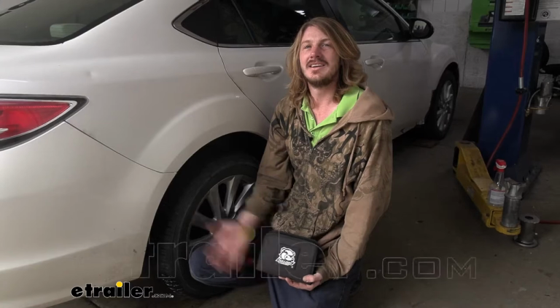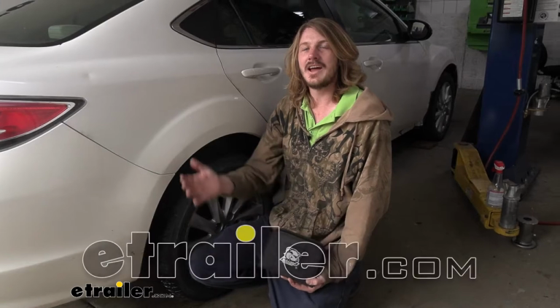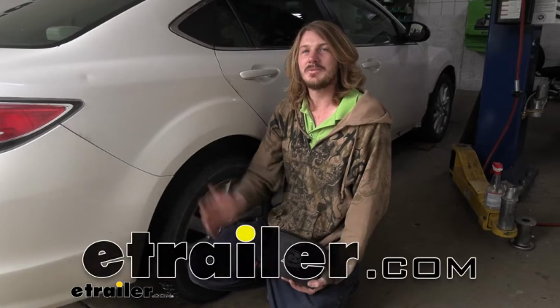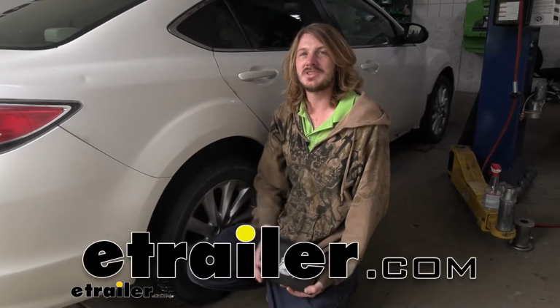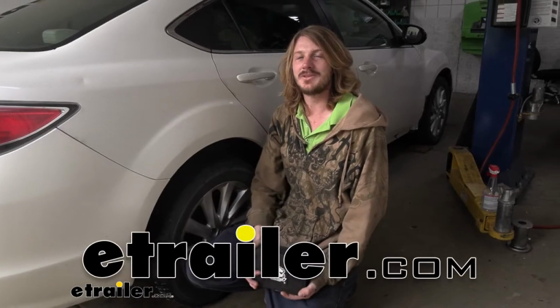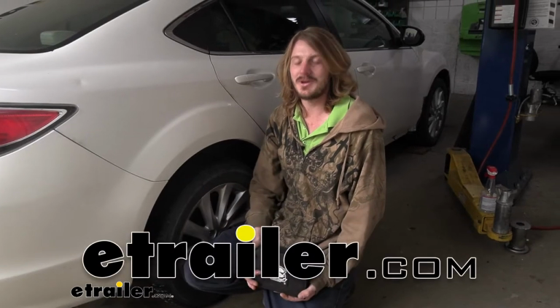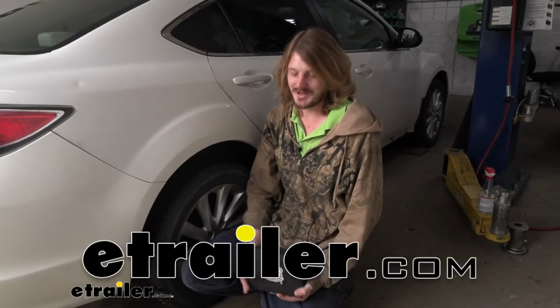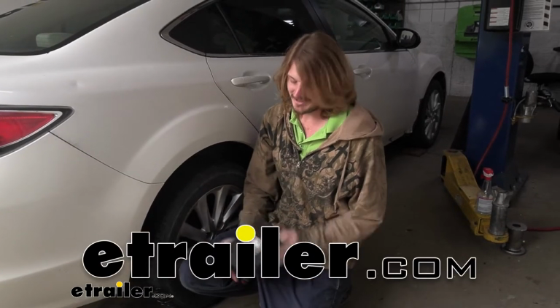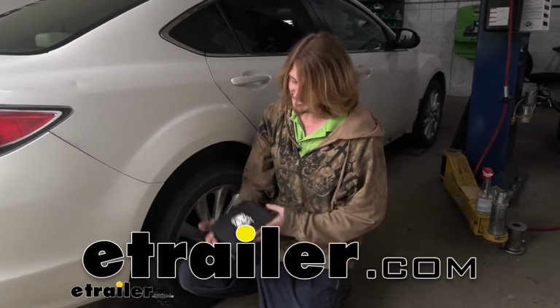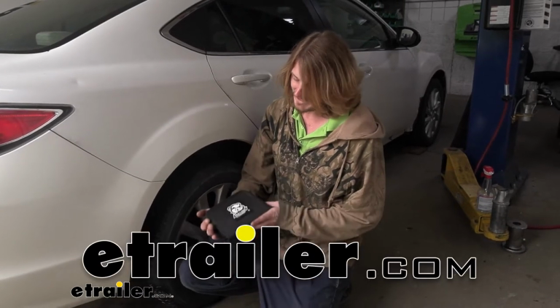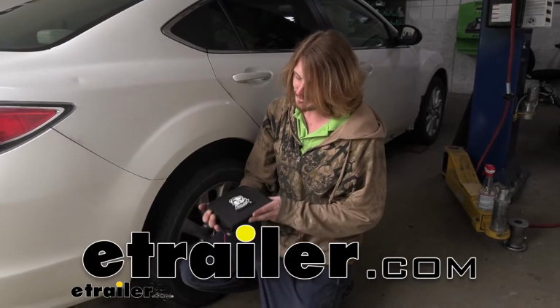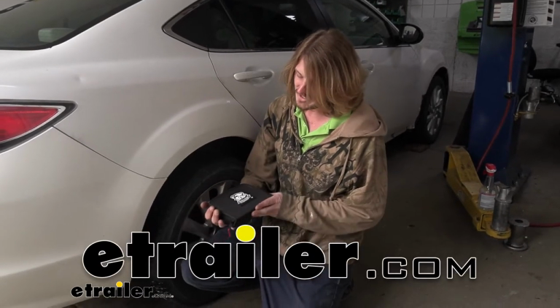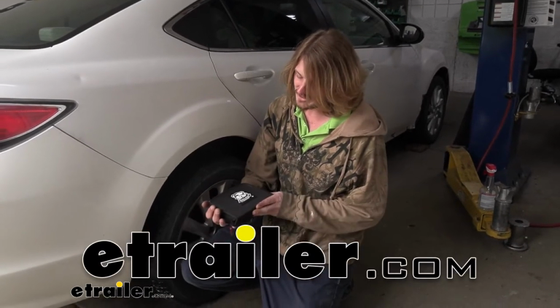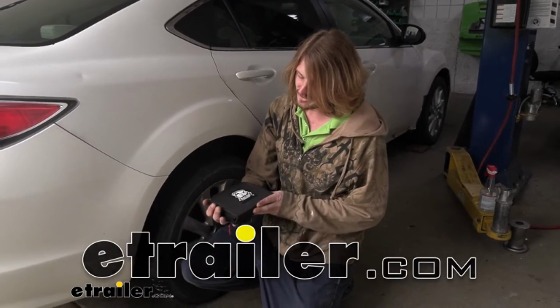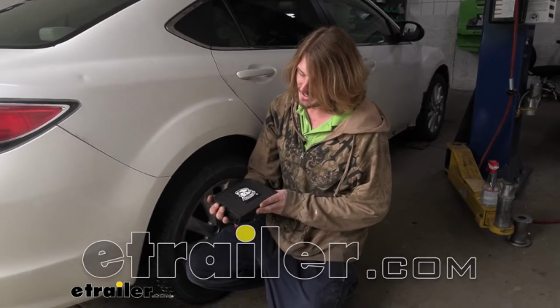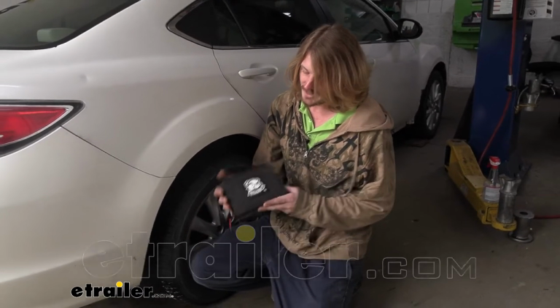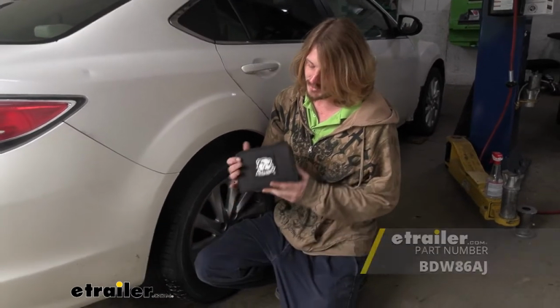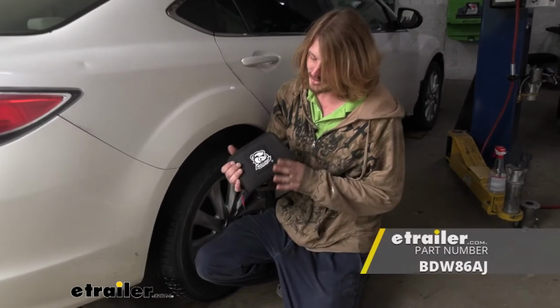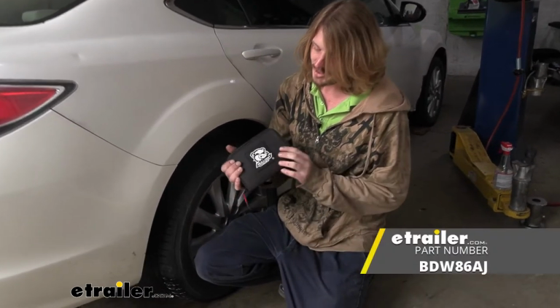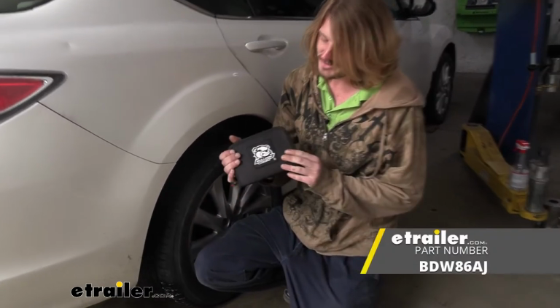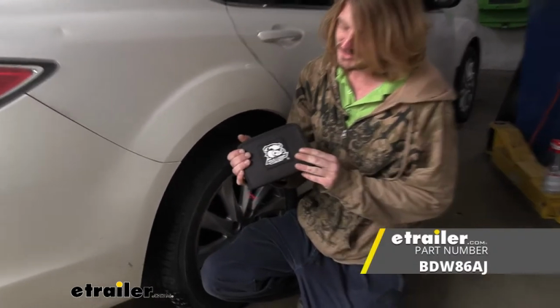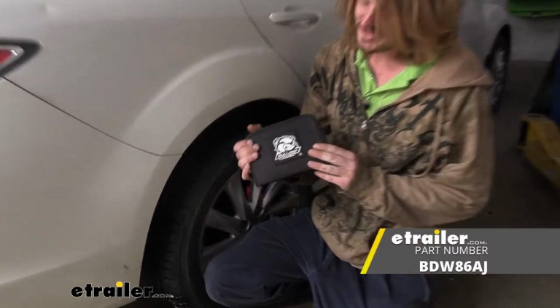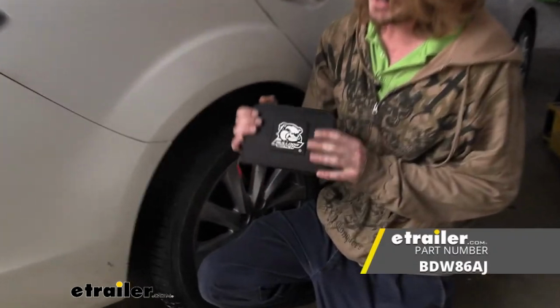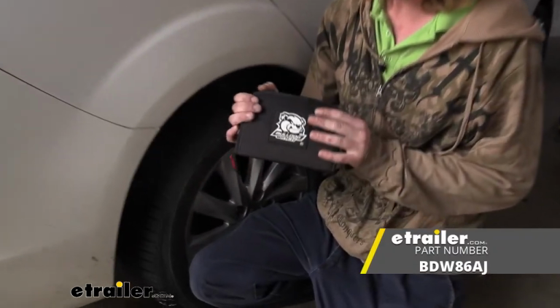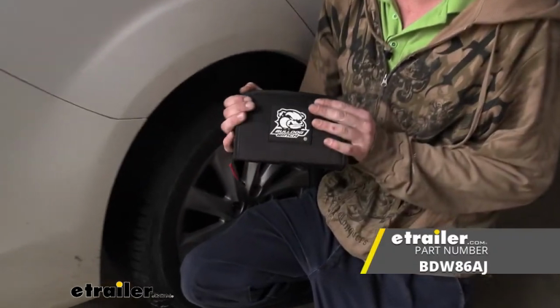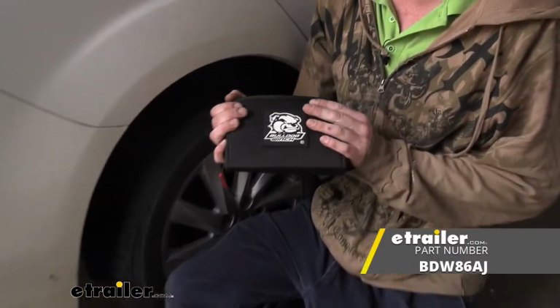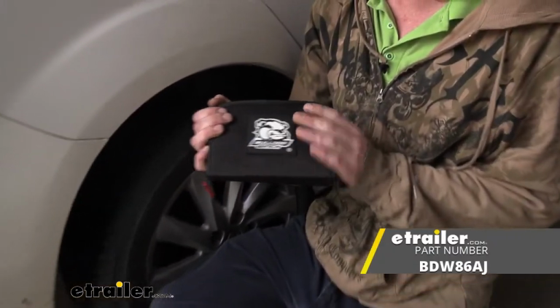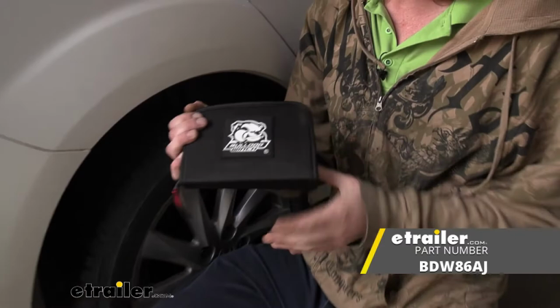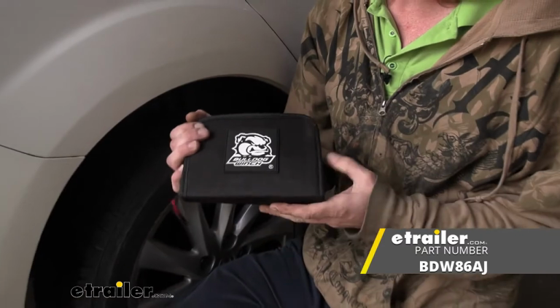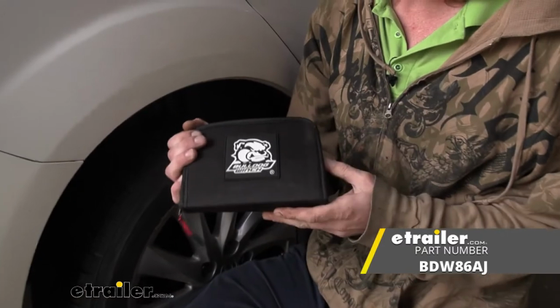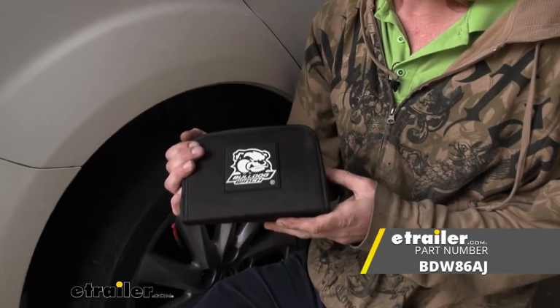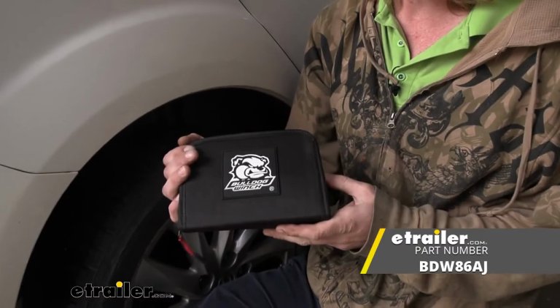Hi there from the side of the road. Today we're going to be taking a look at Bulldog Winch's tire repair kit.